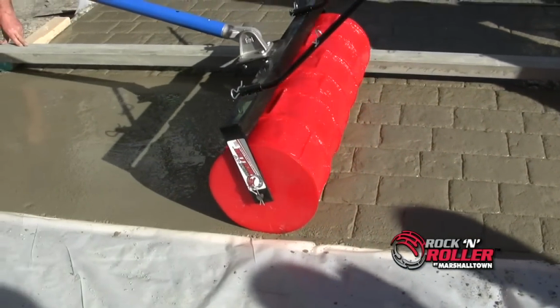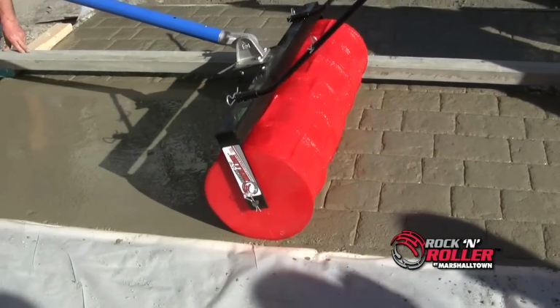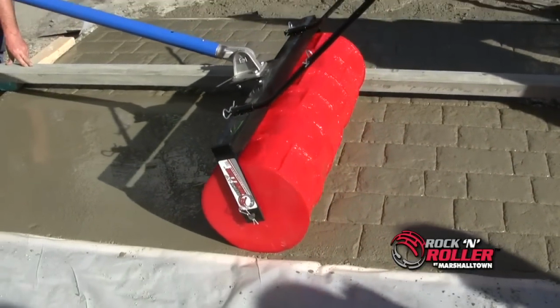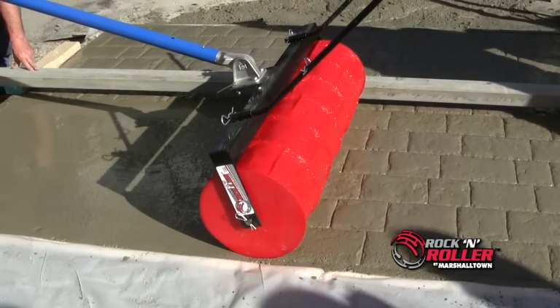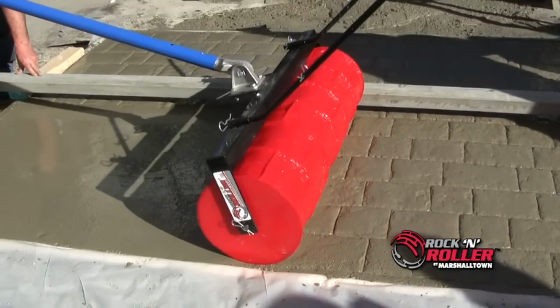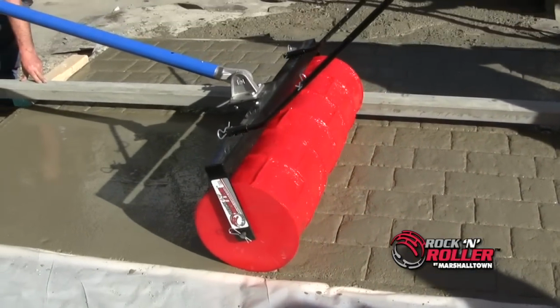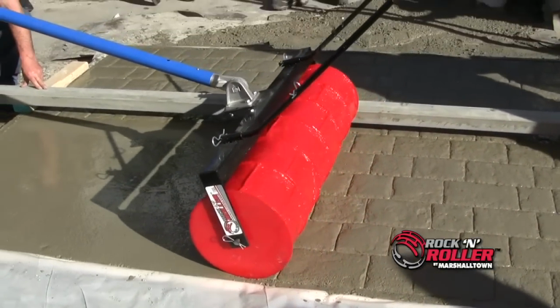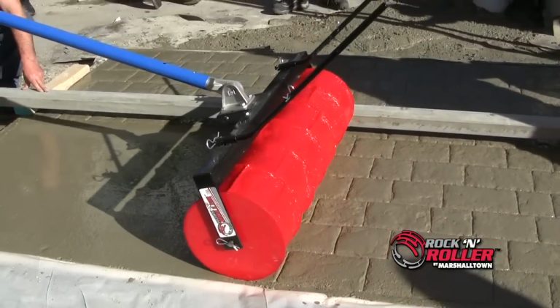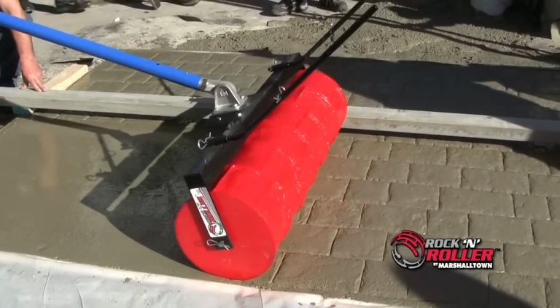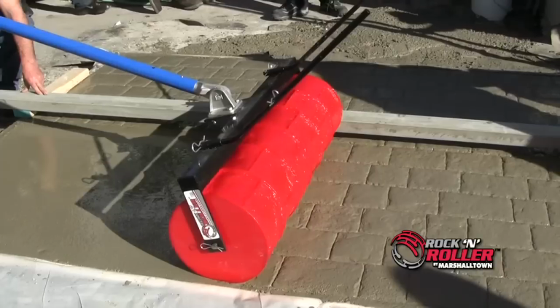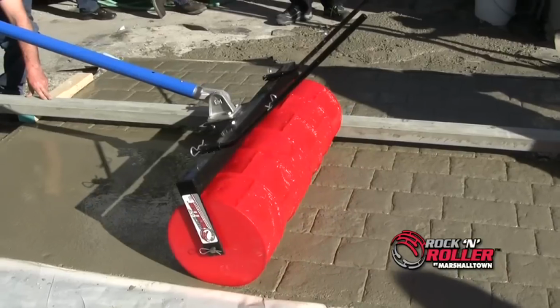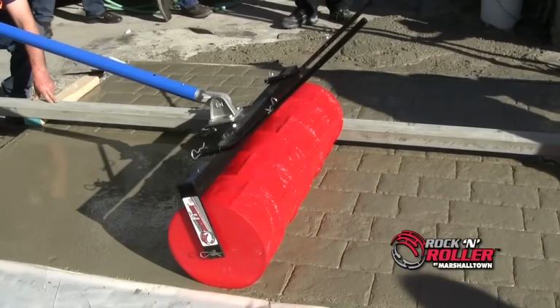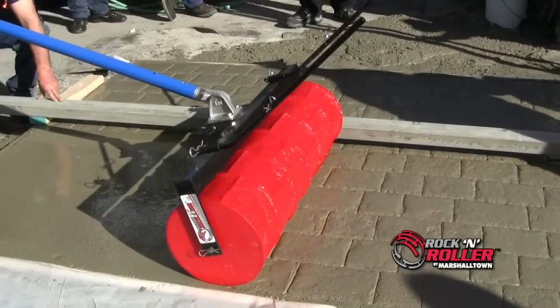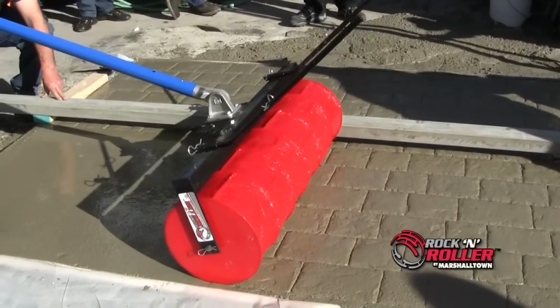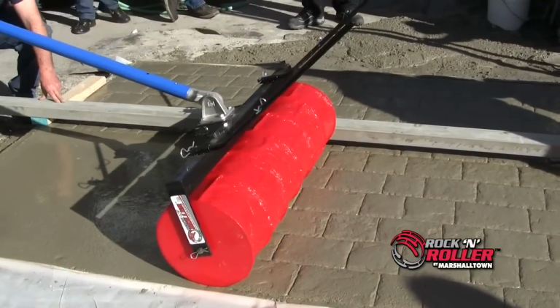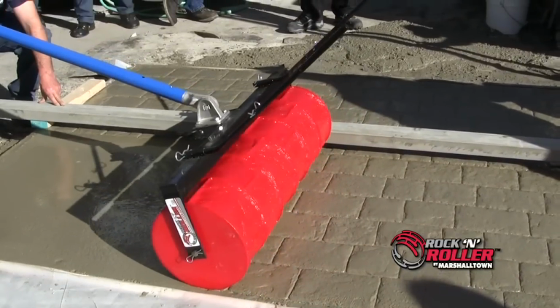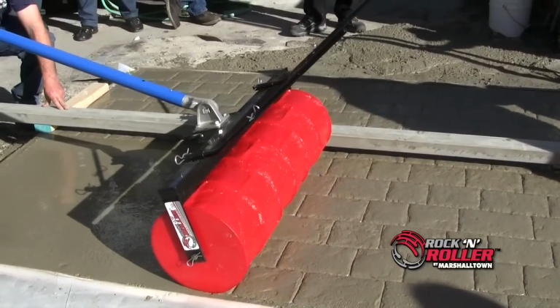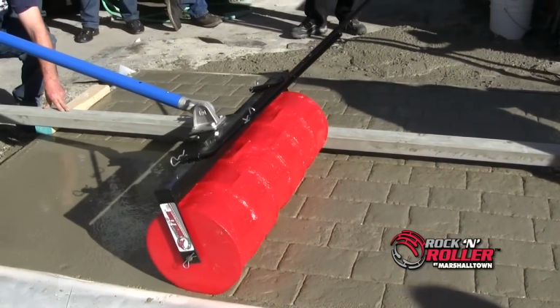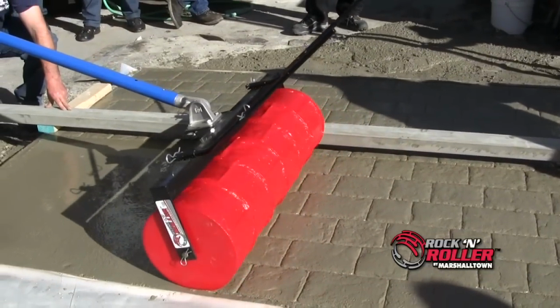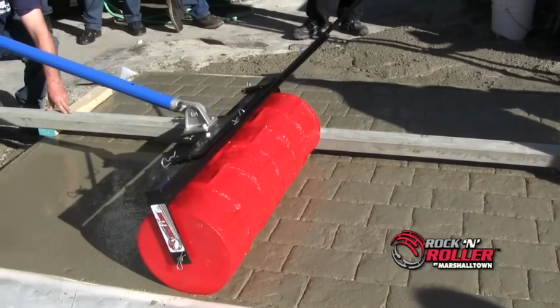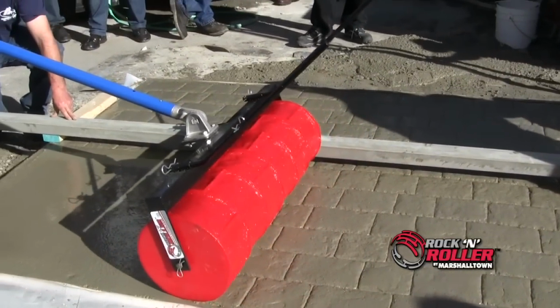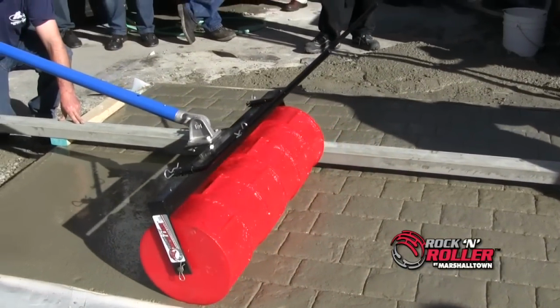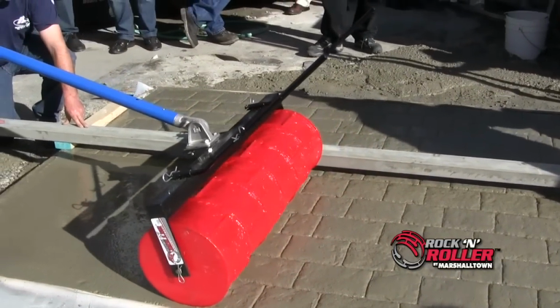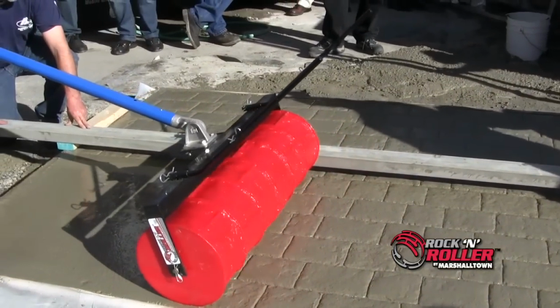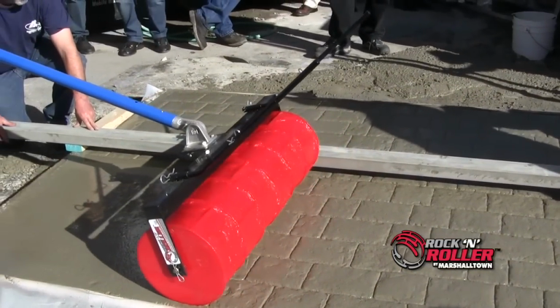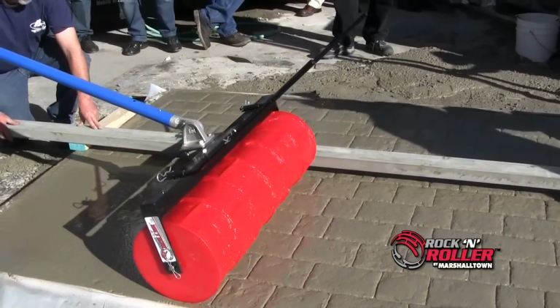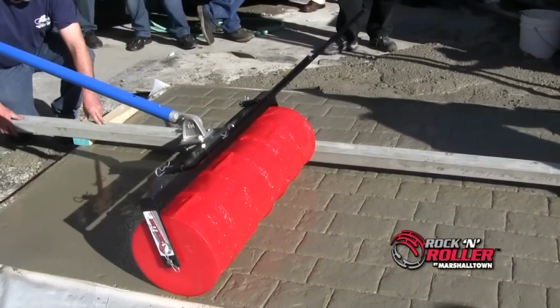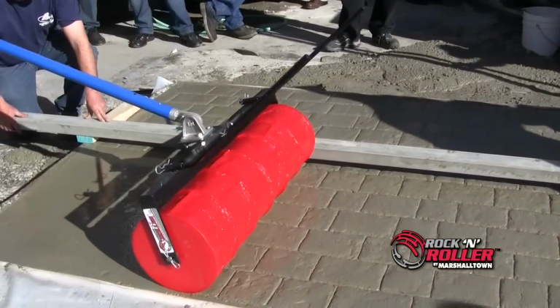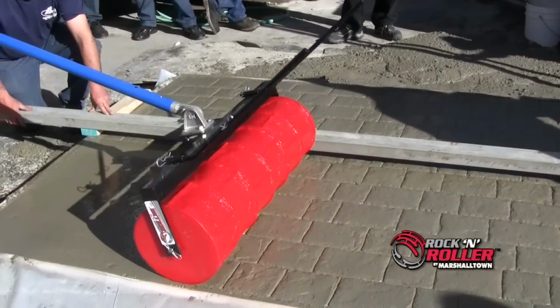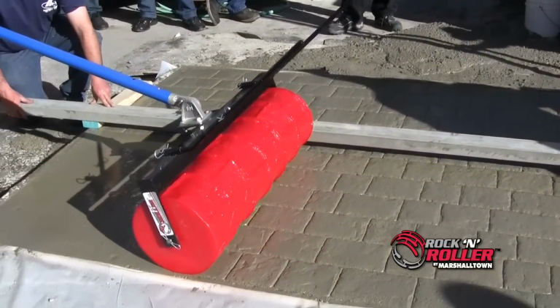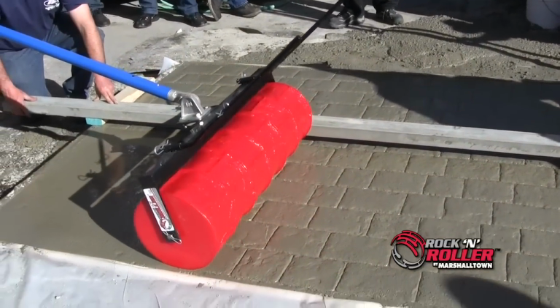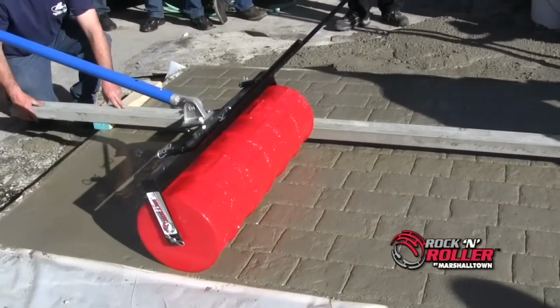If you are not getting a deep enough imprint because the concrete has hardened, just add weight to the unit and keep rolling.